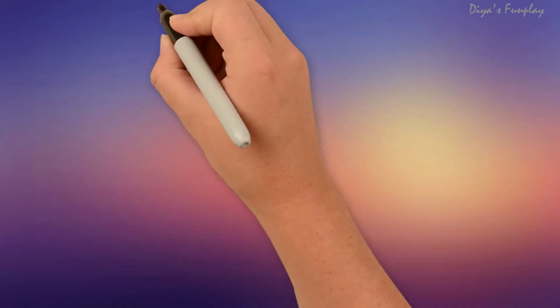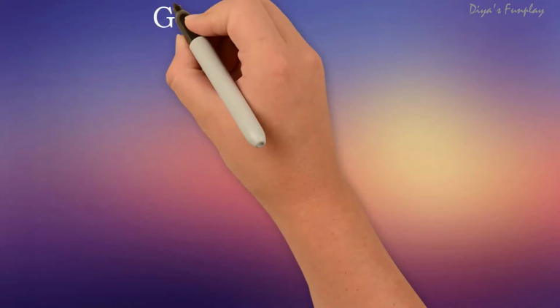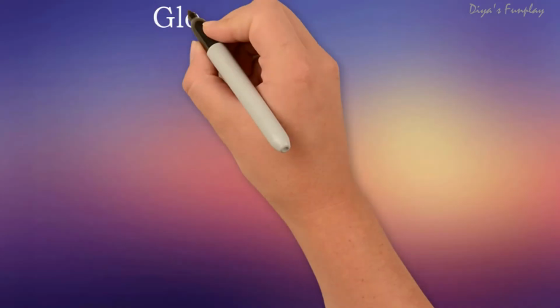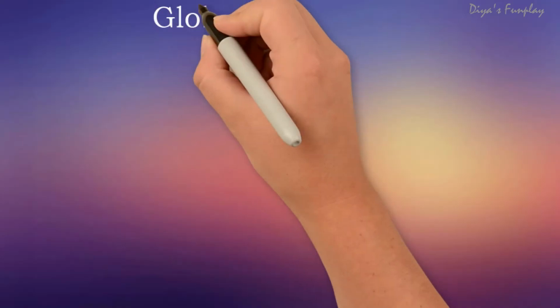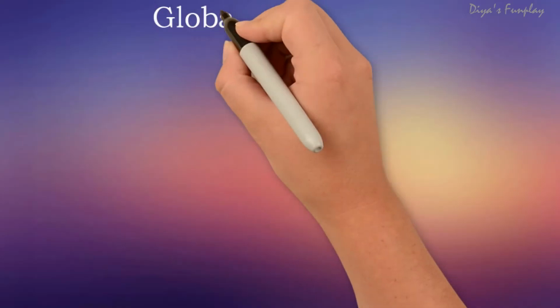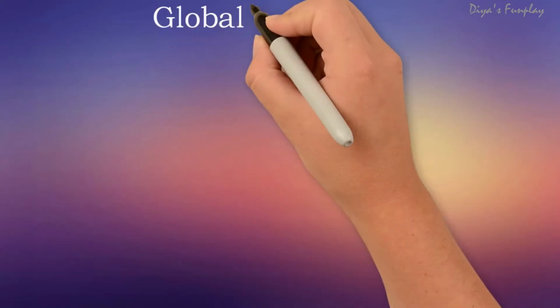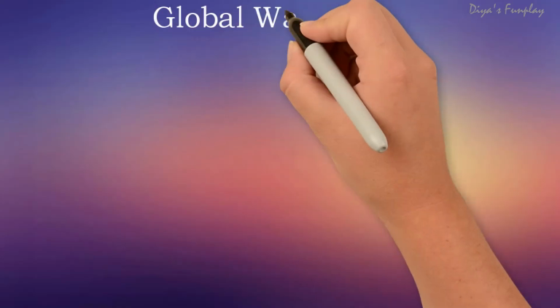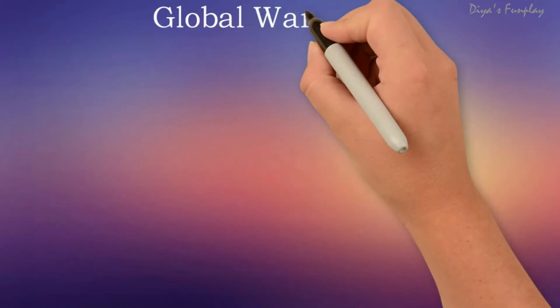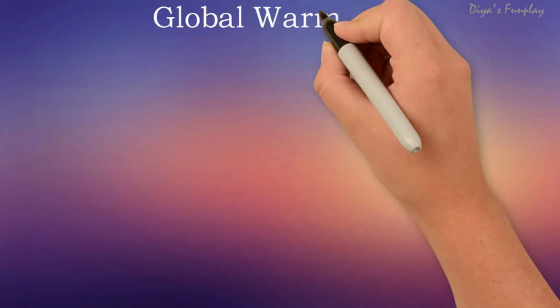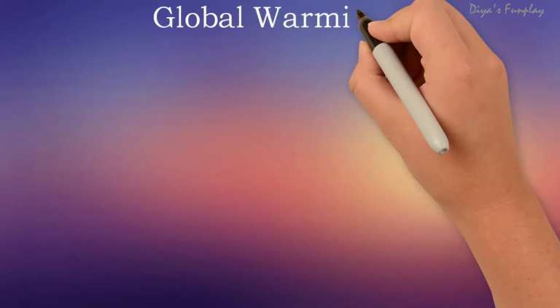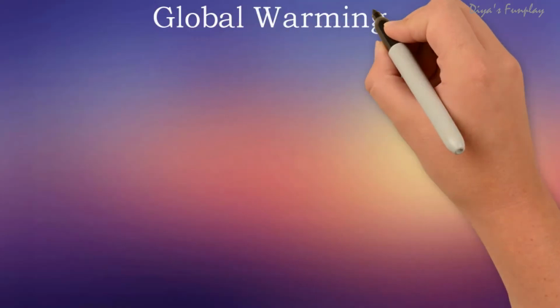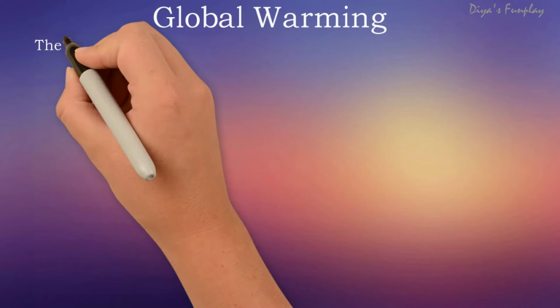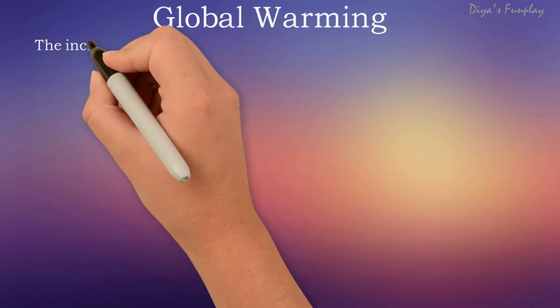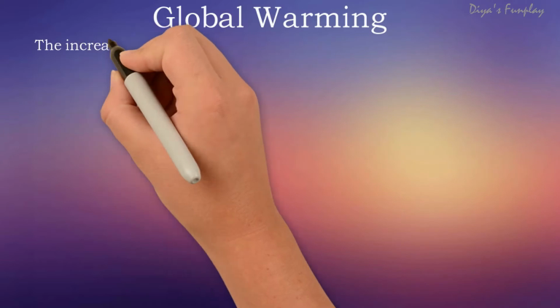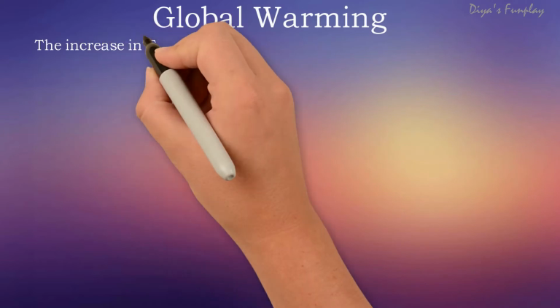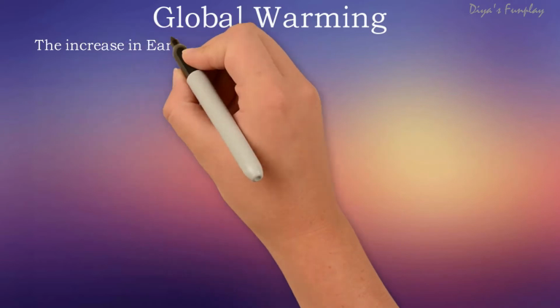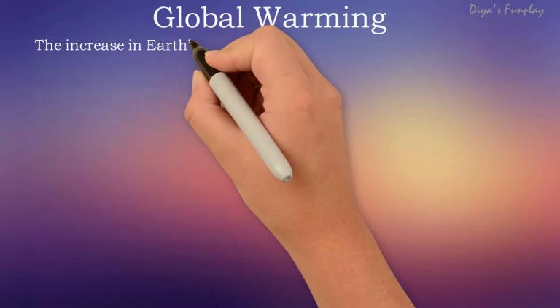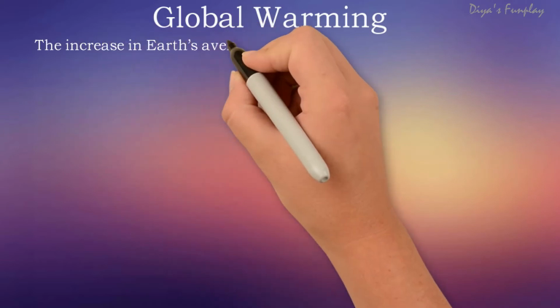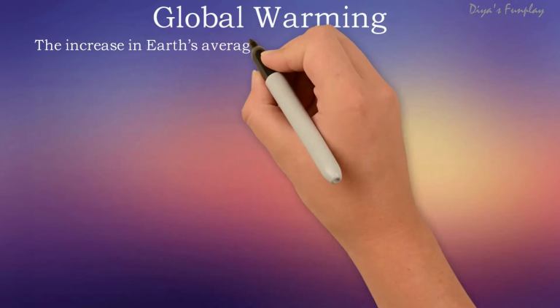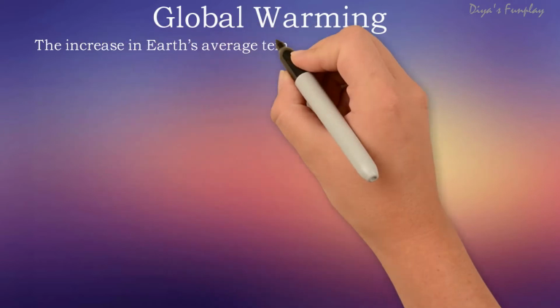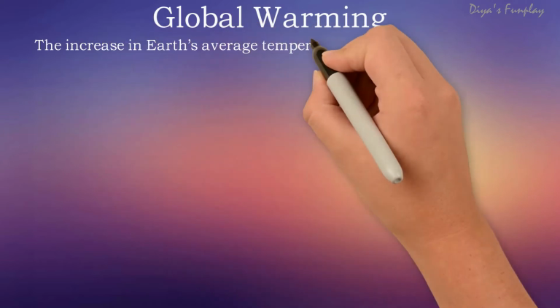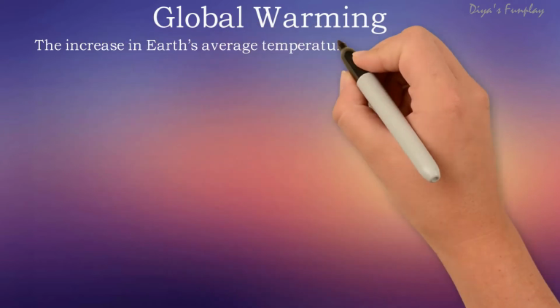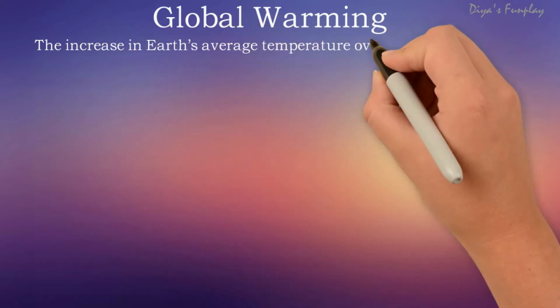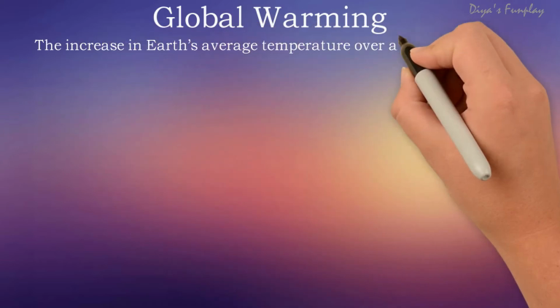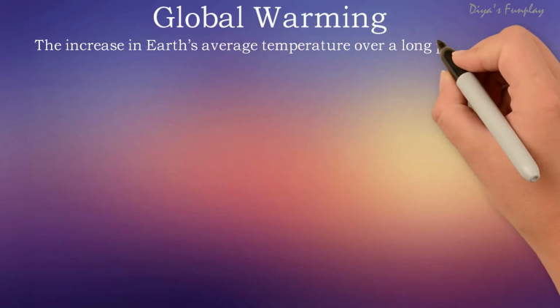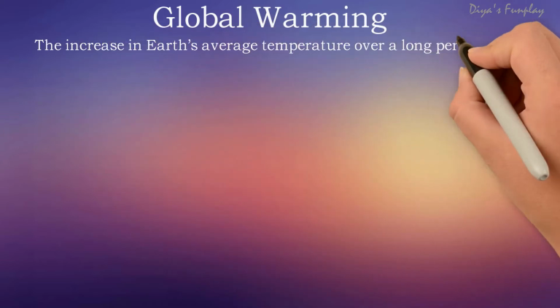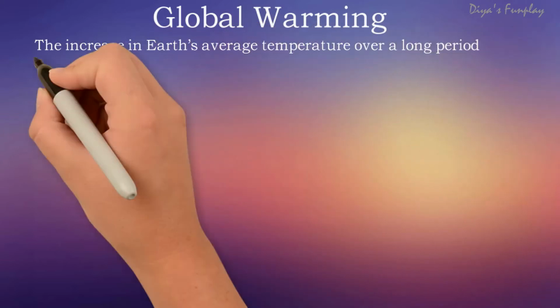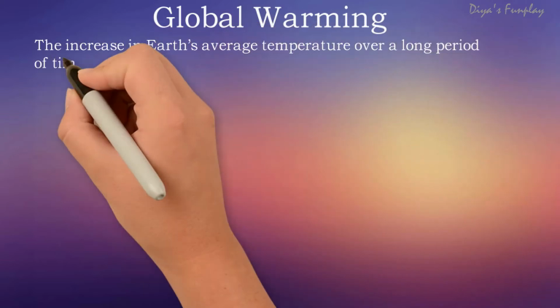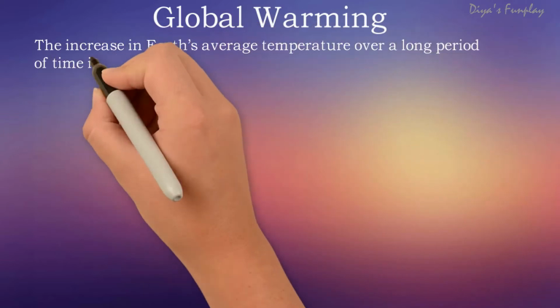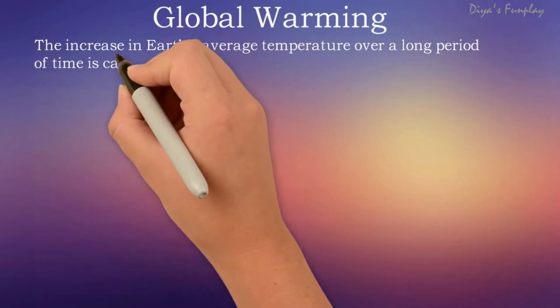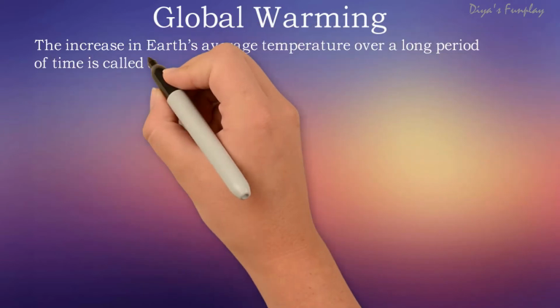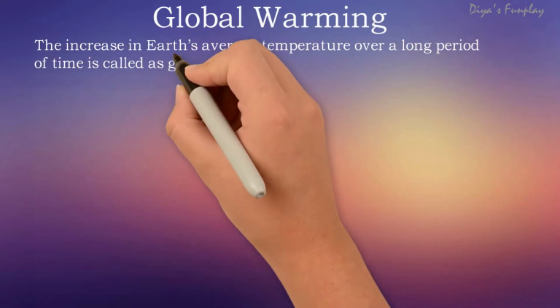Hello and welcome to The S Fun Play. In today's video, let's learn about global warming and ways to minimize global warming.